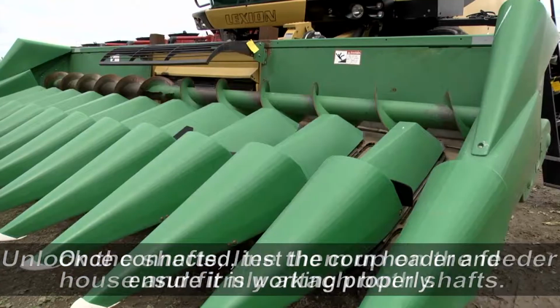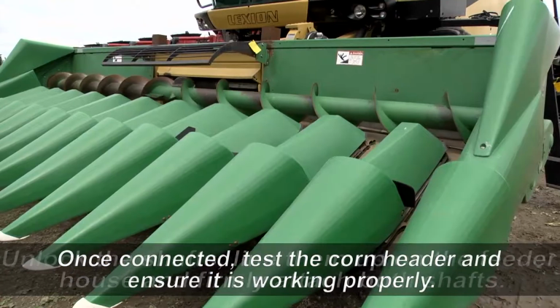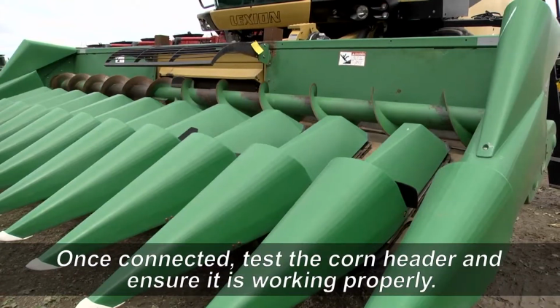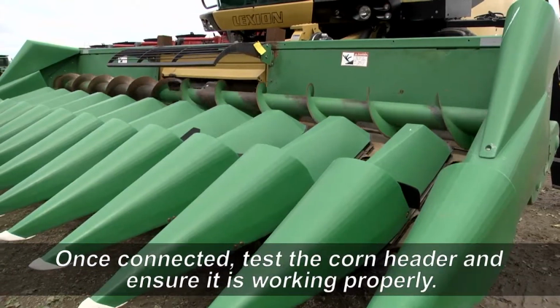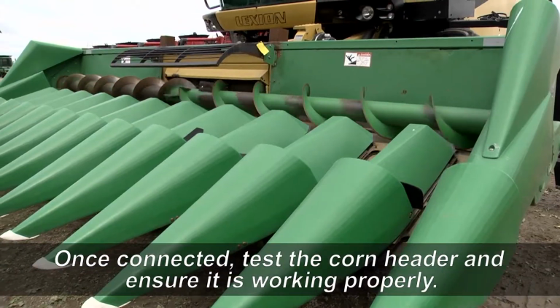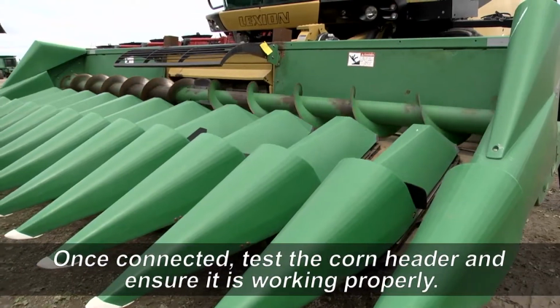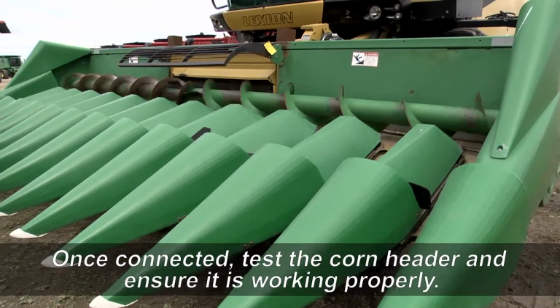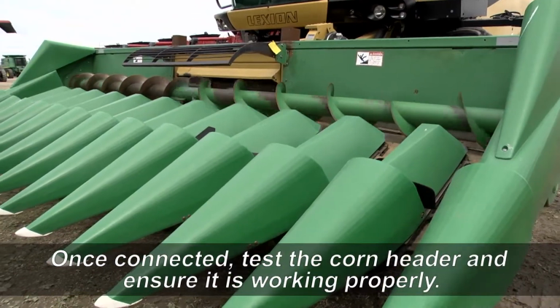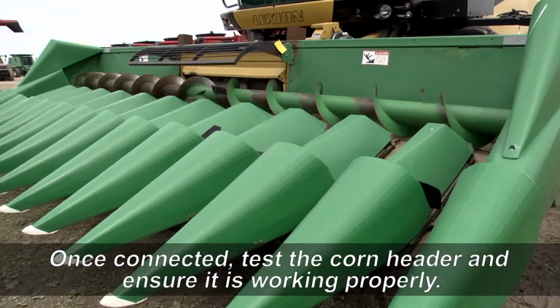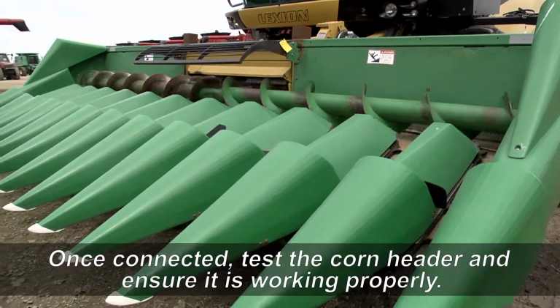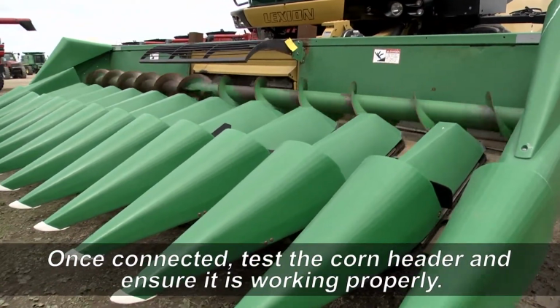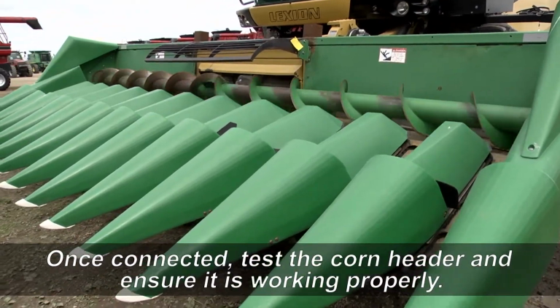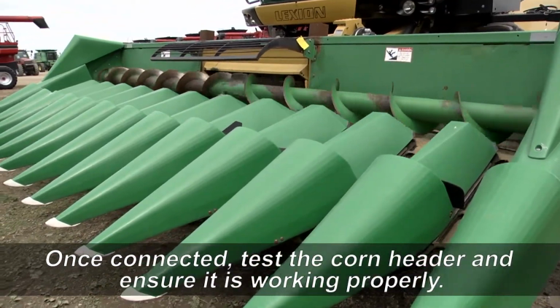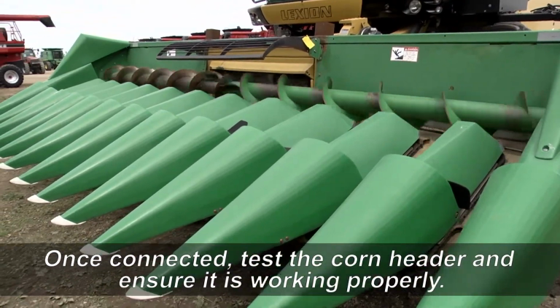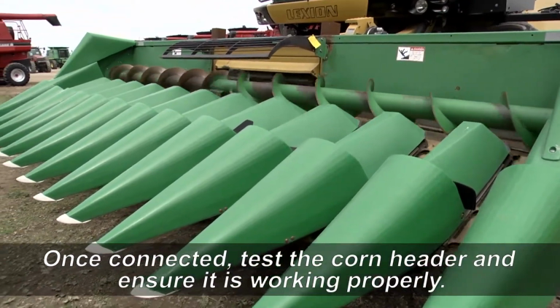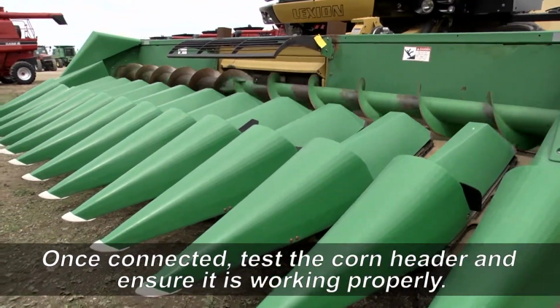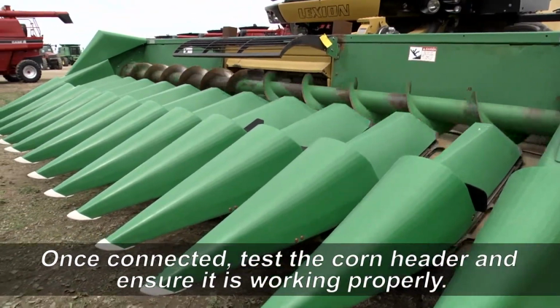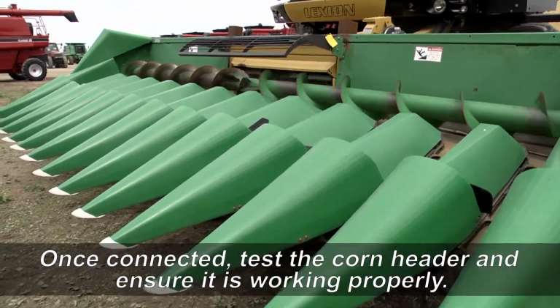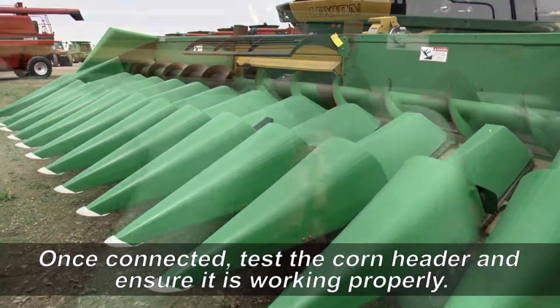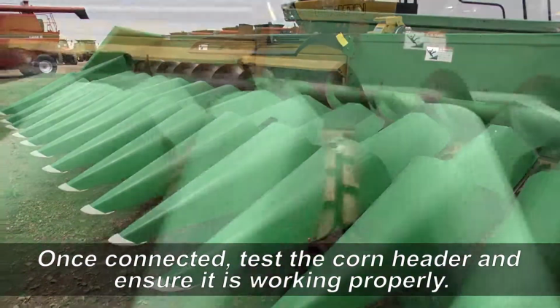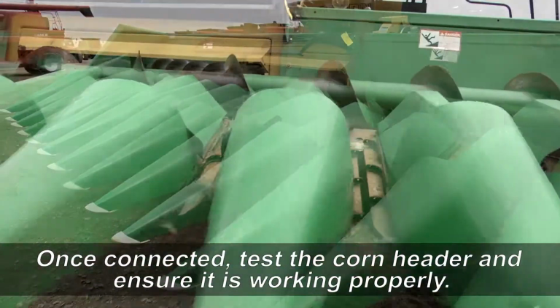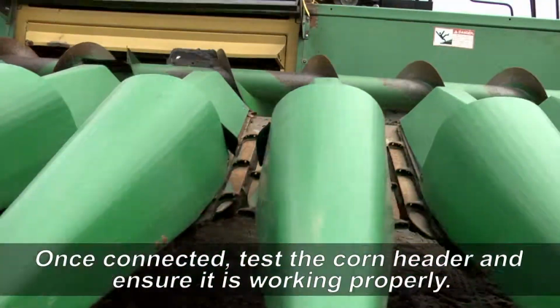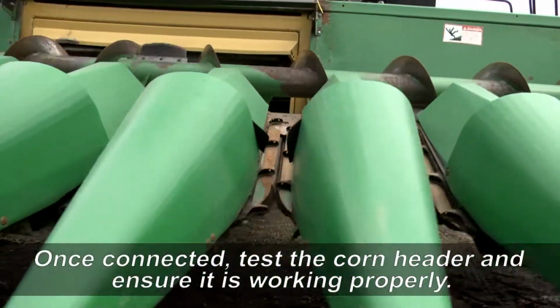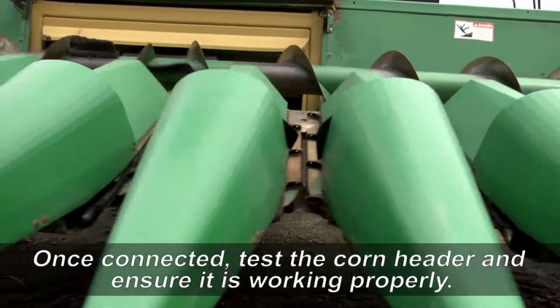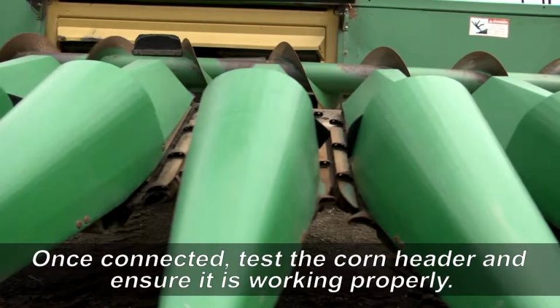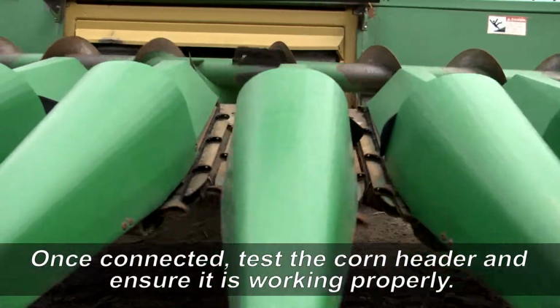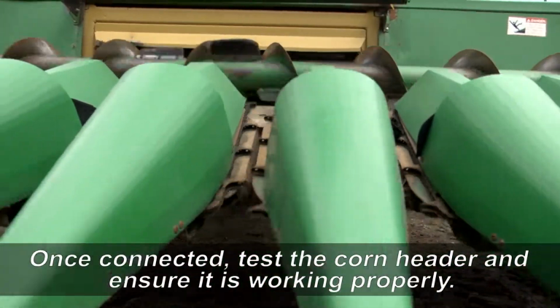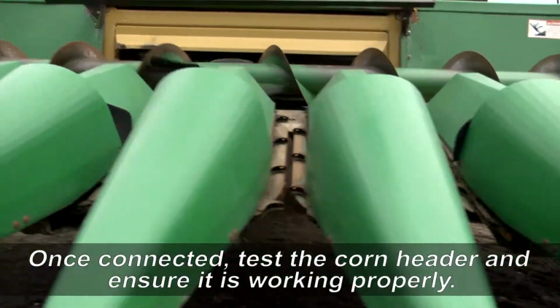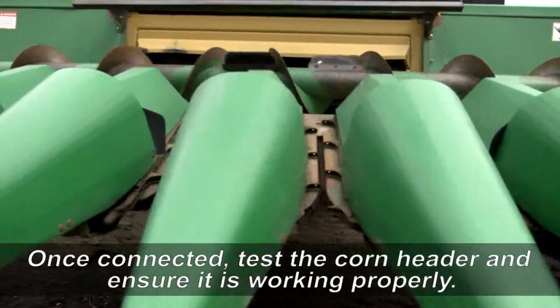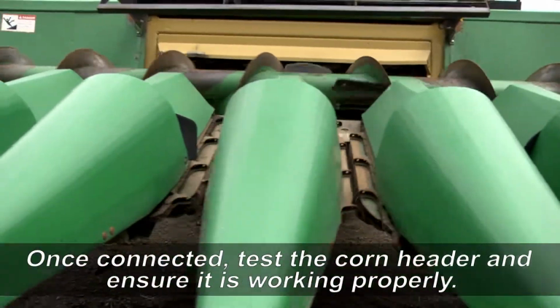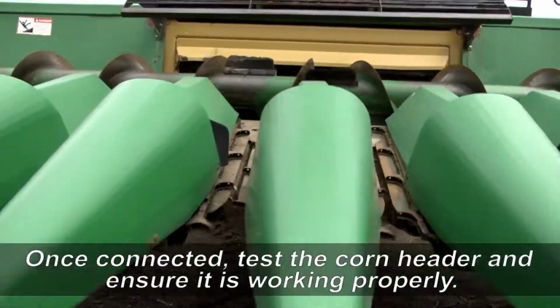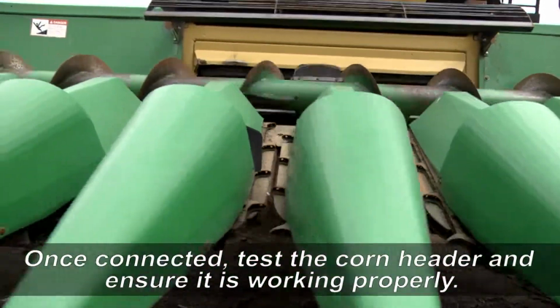With the shafts attached, it's time to spin up the corn header and make sure all the components are working properly.